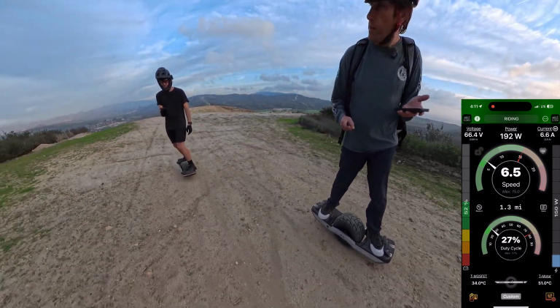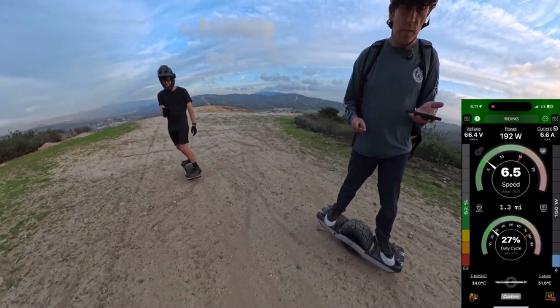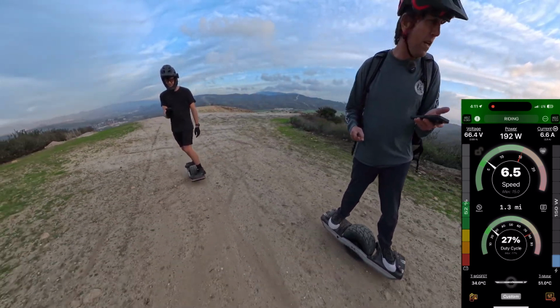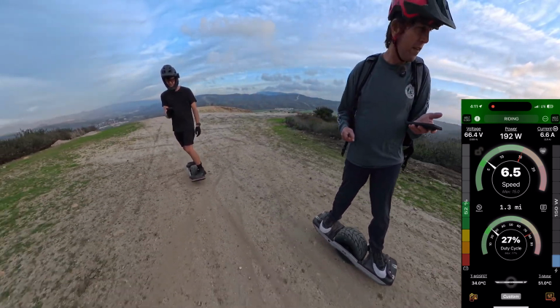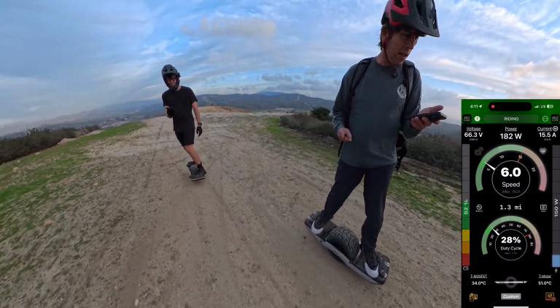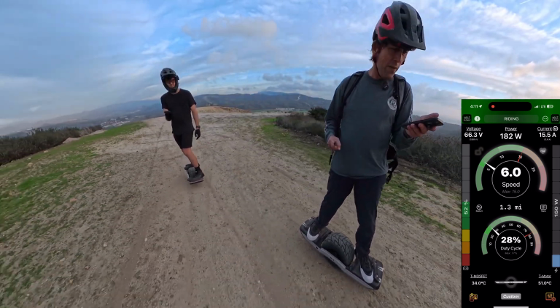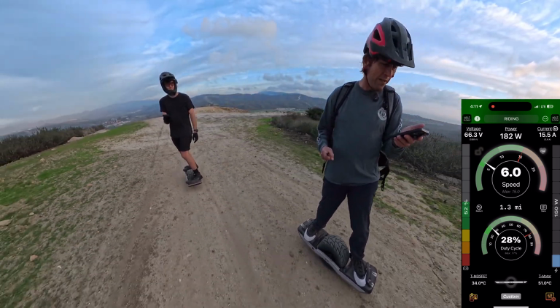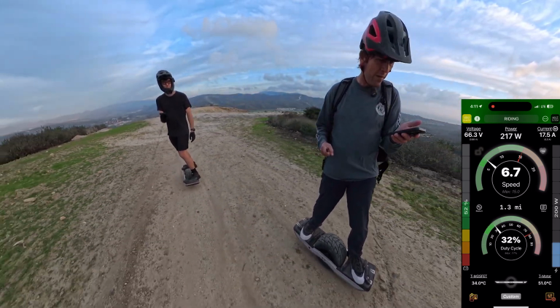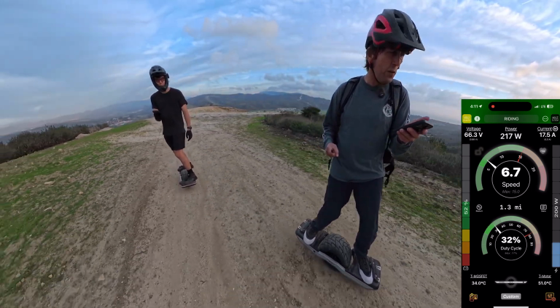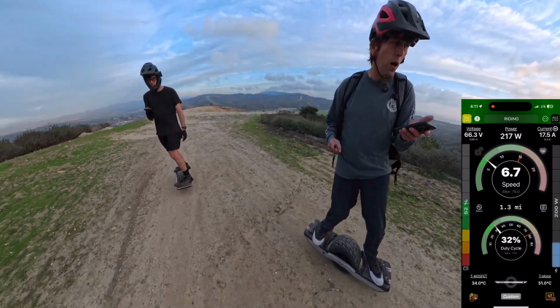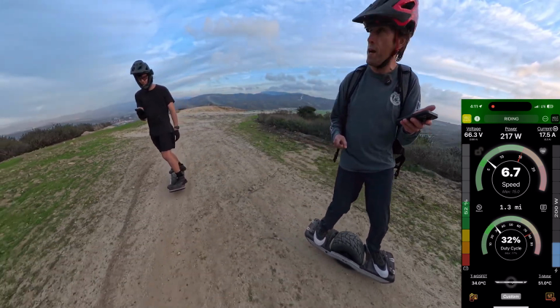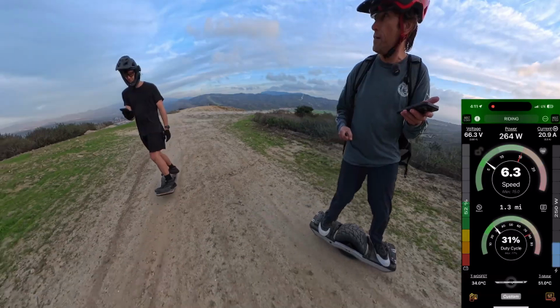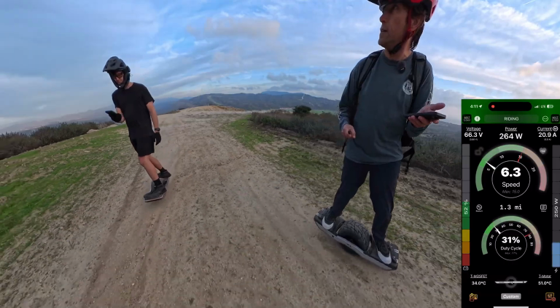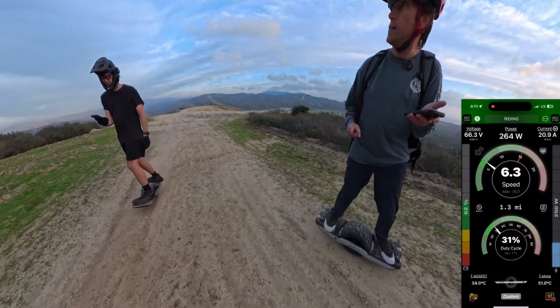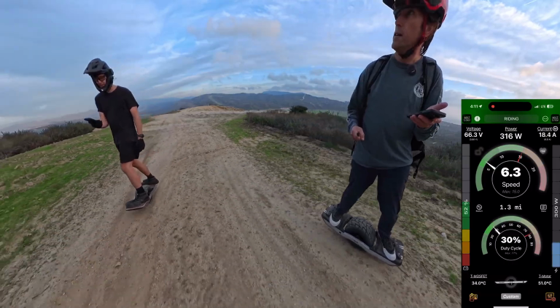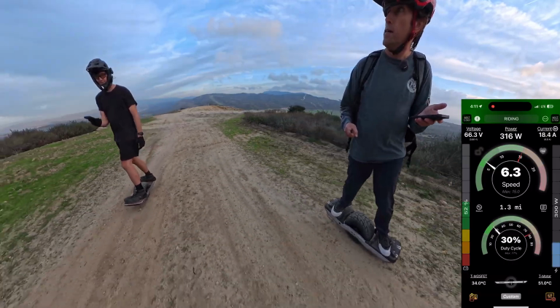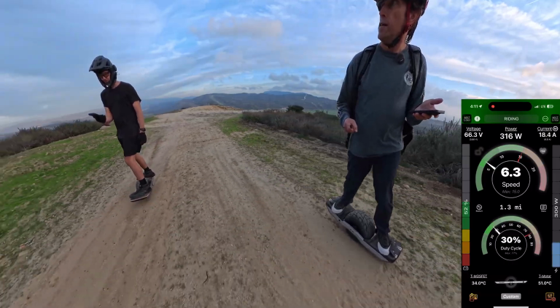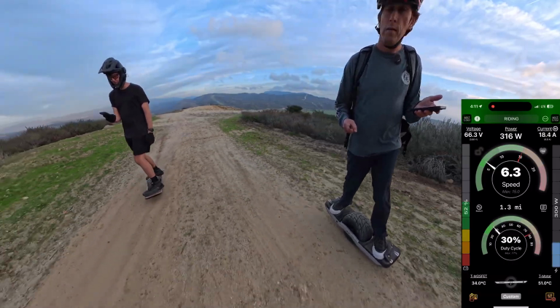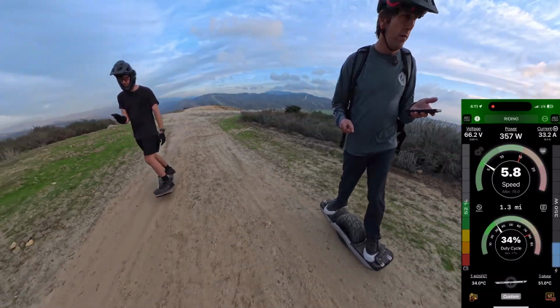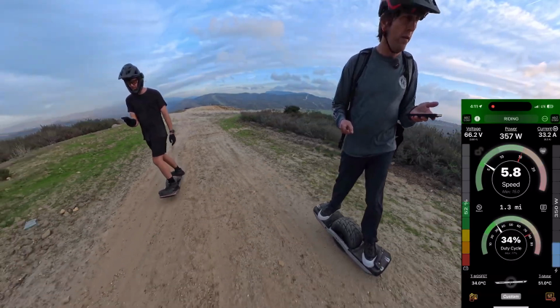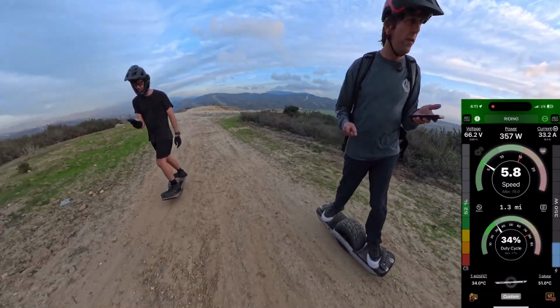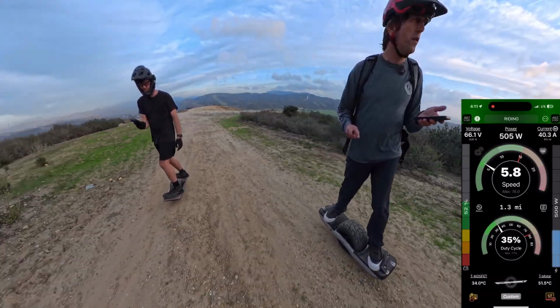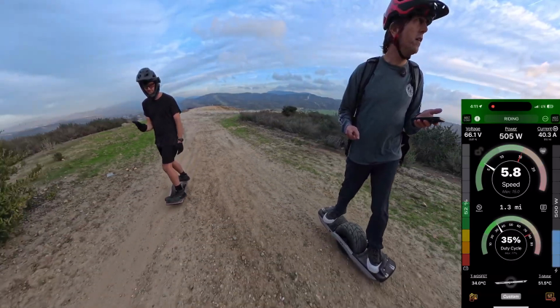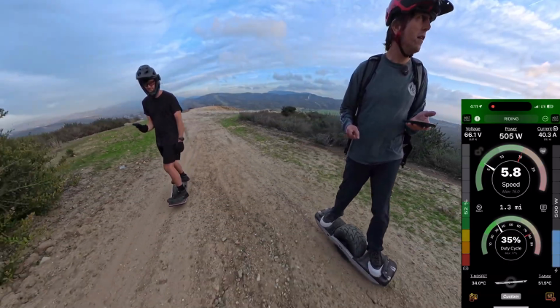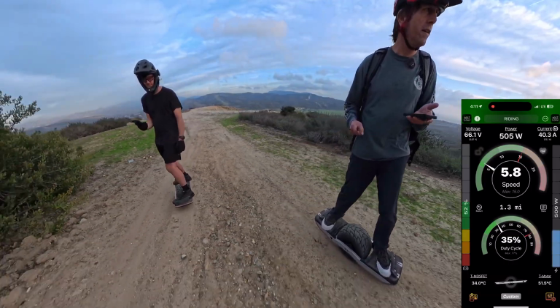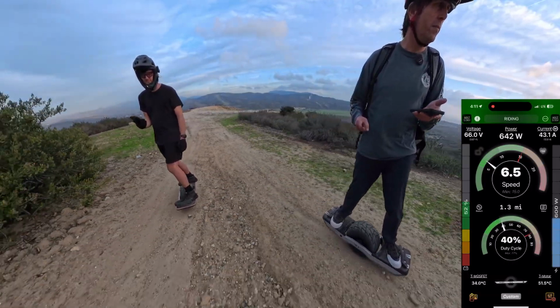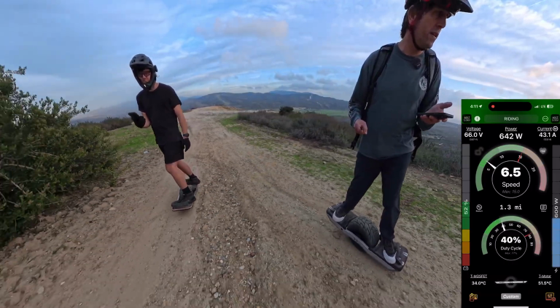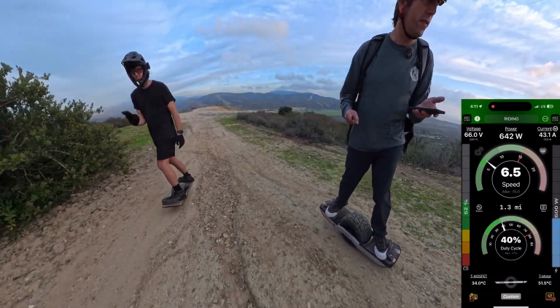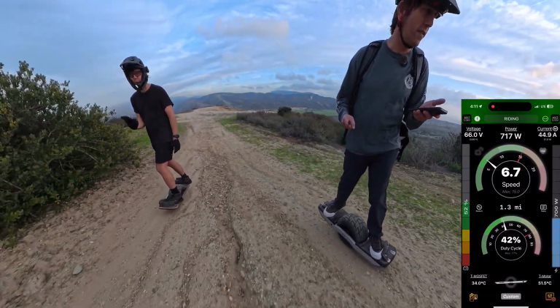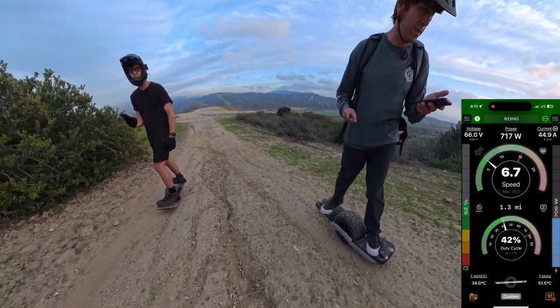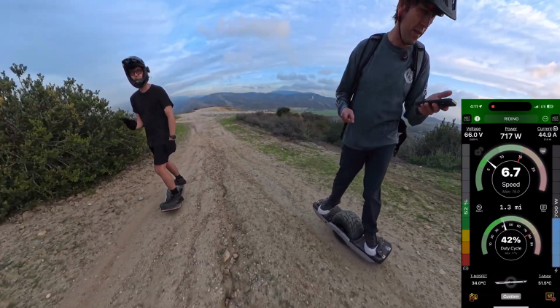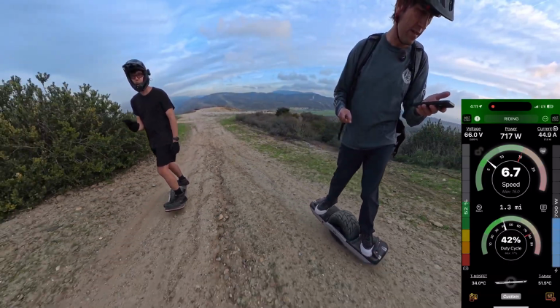Mine is still climbing — it's at 51°C now. He's at 53°C on his. Not a big difference, which is nice.